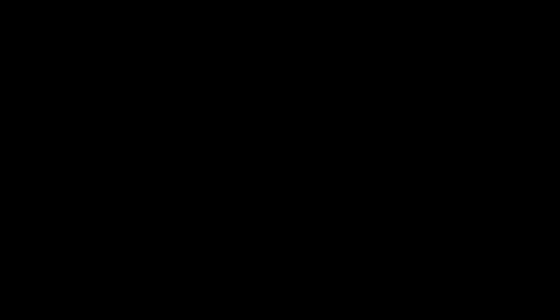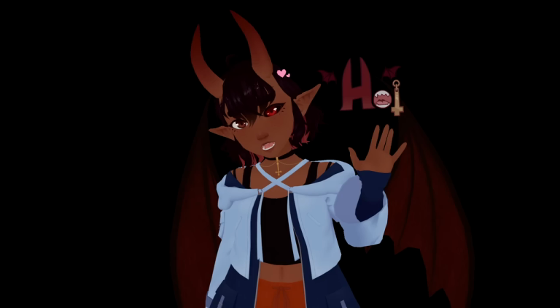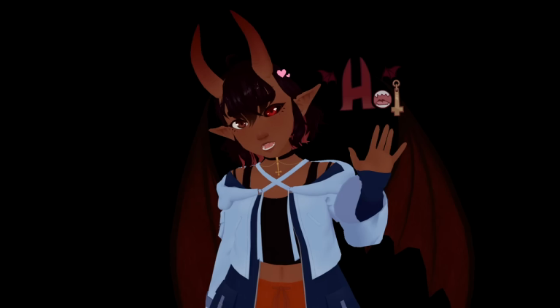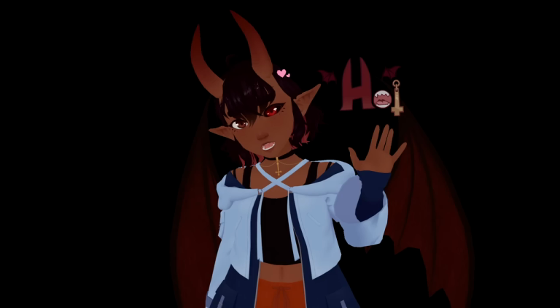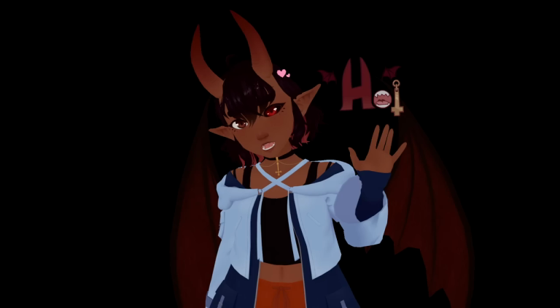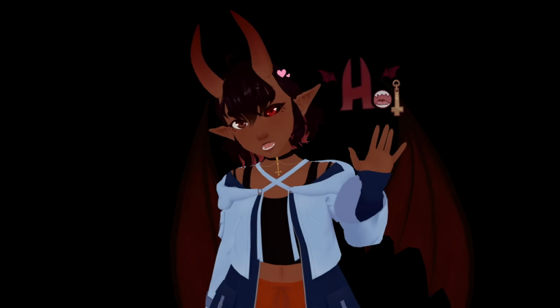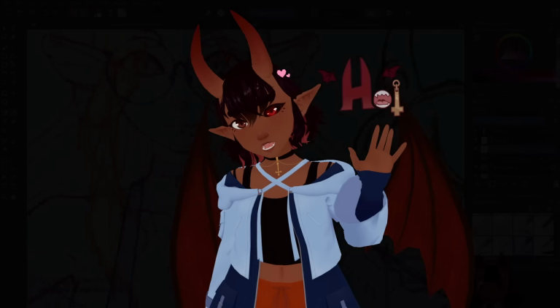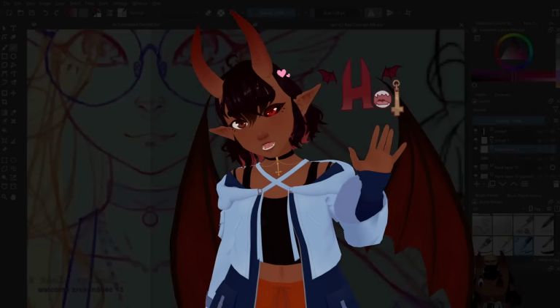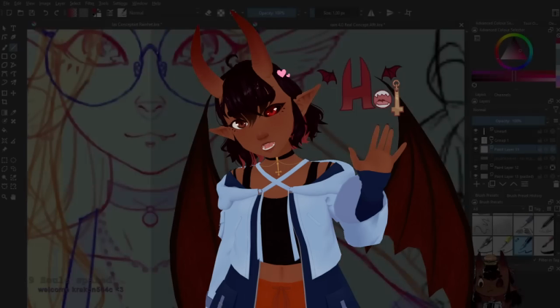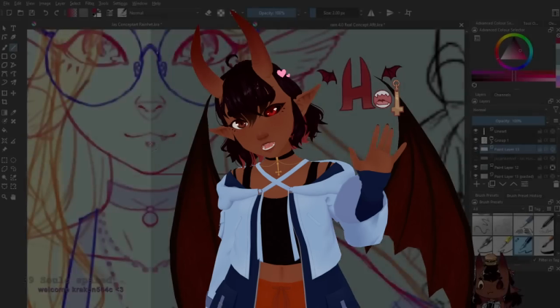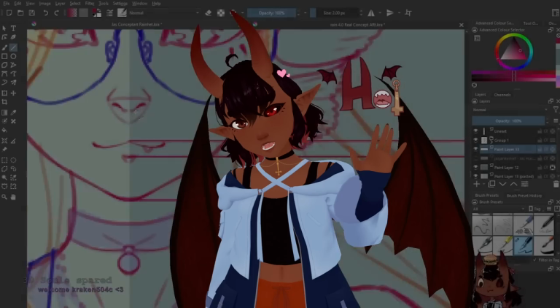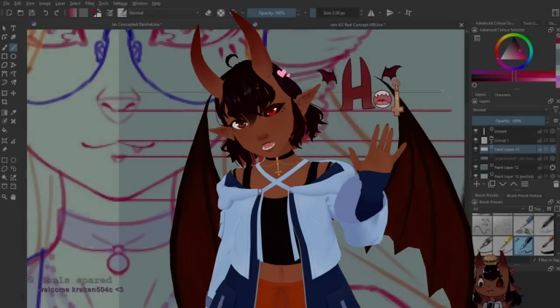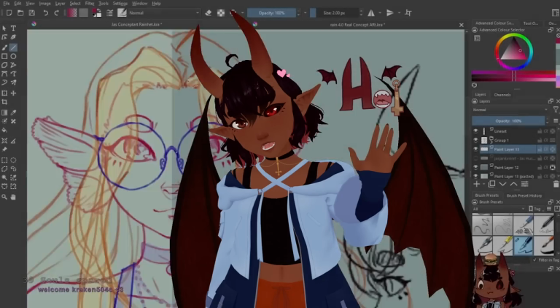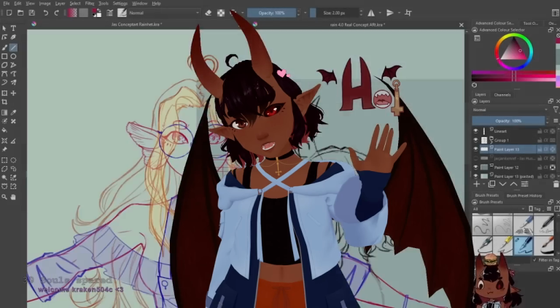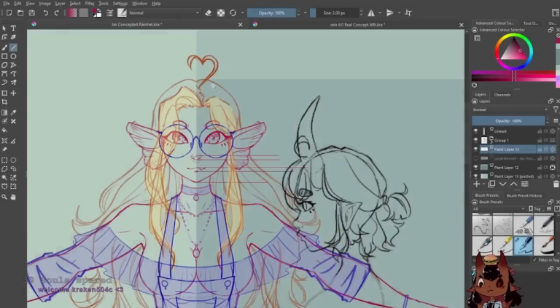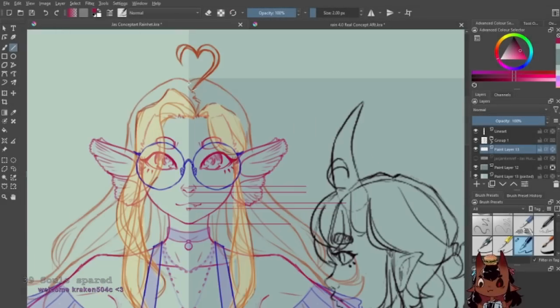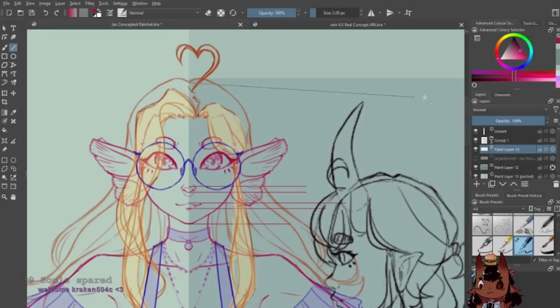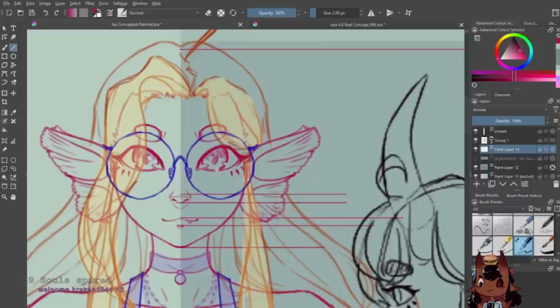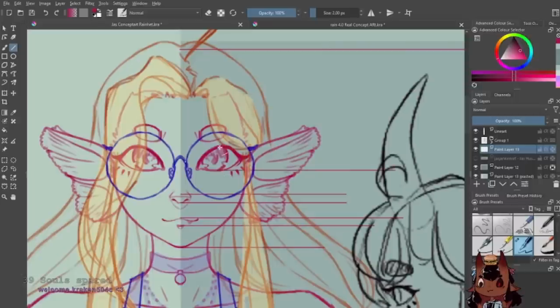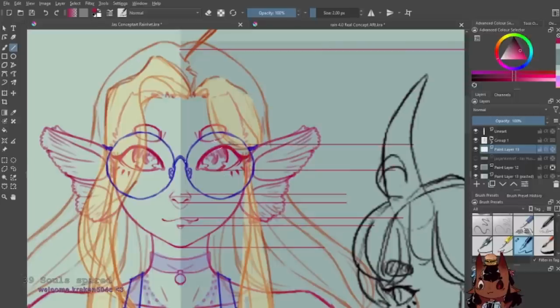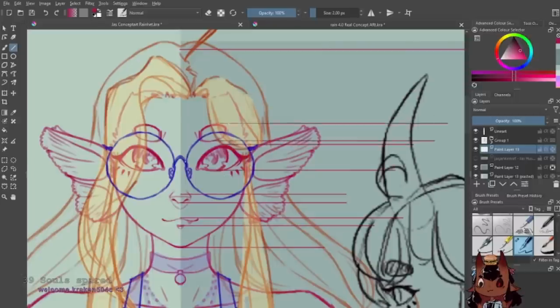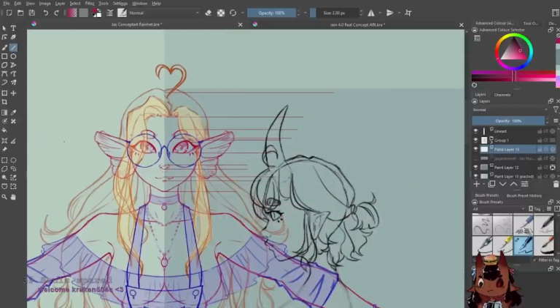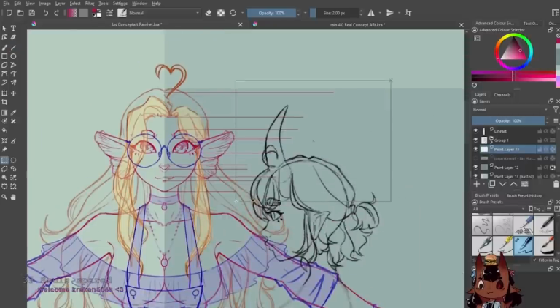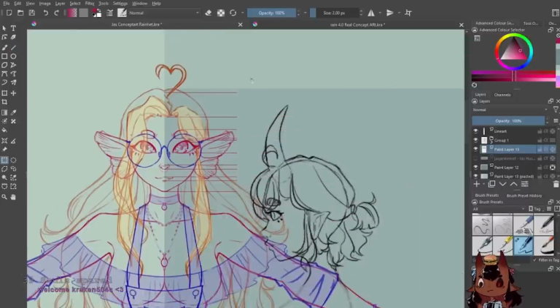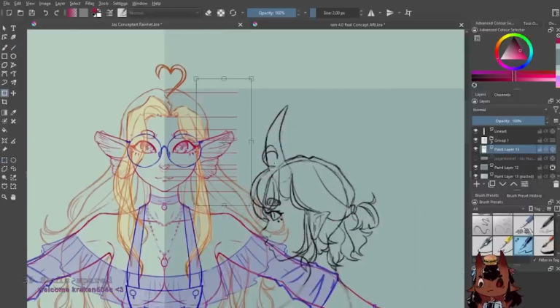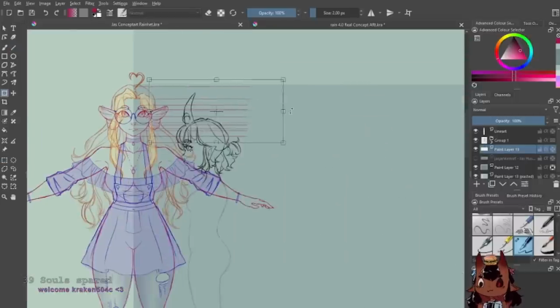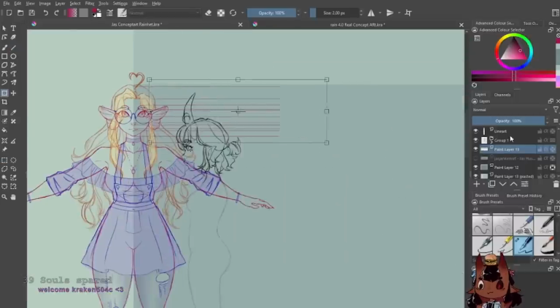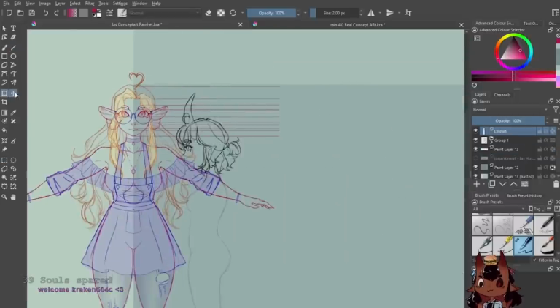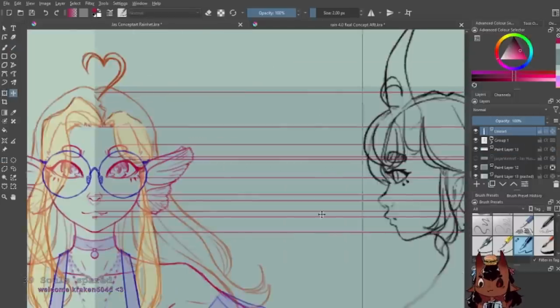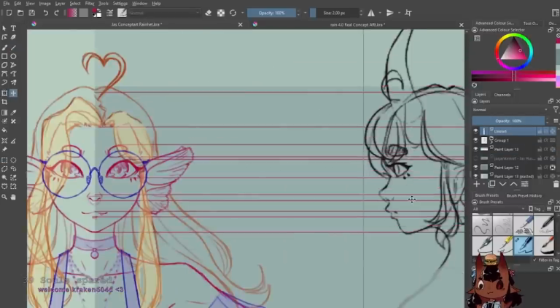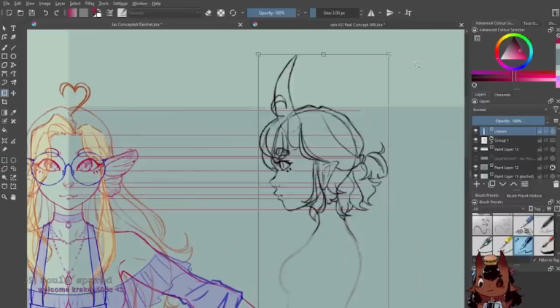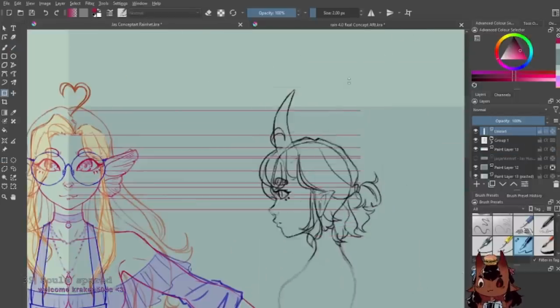Hoi there, it is I, Reinhat, and I'm here to tell you why you and your concept art suck.